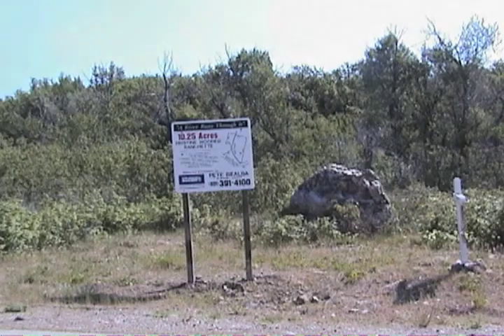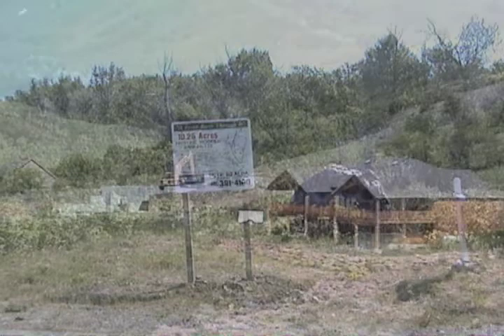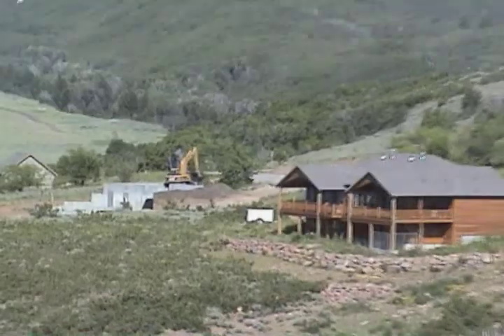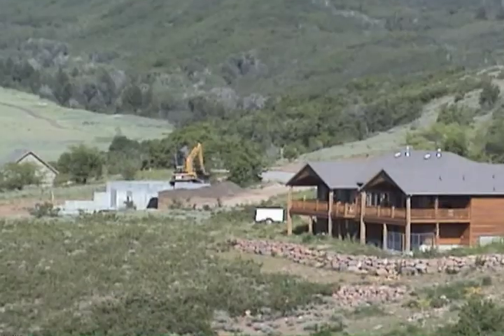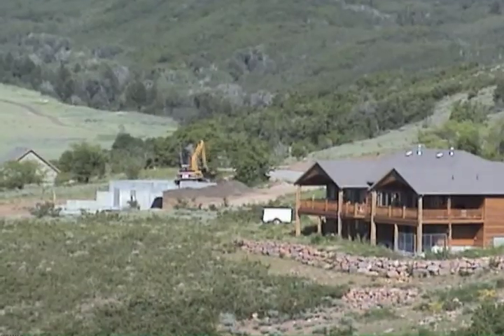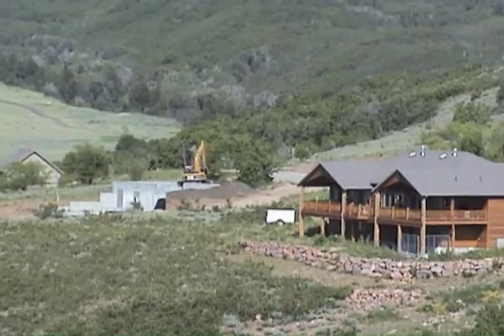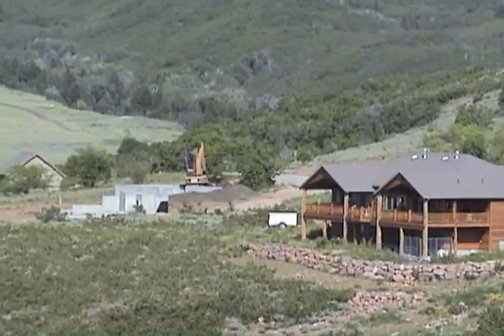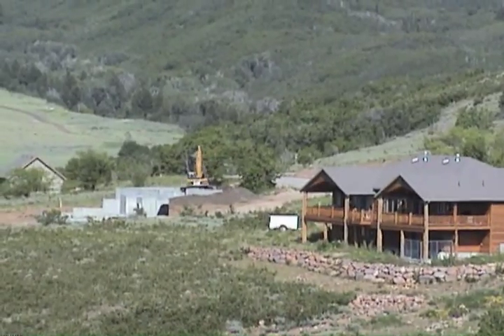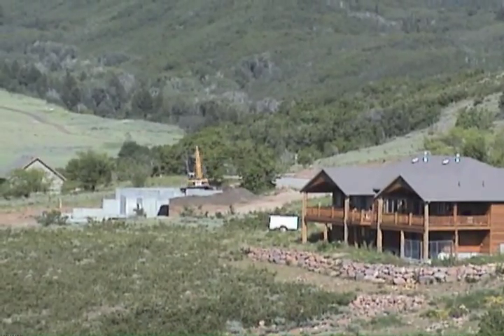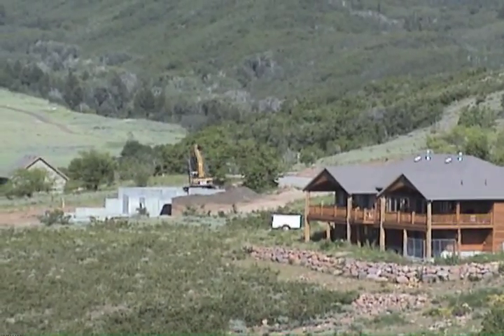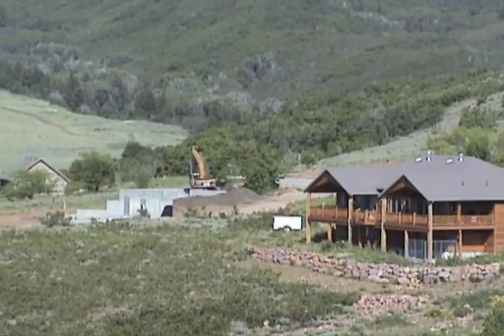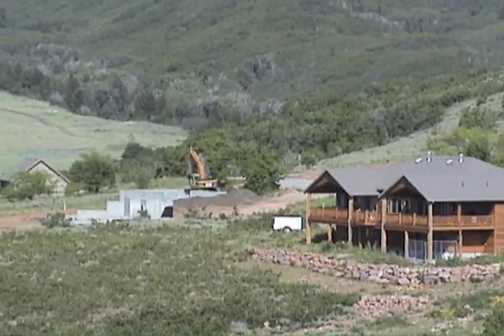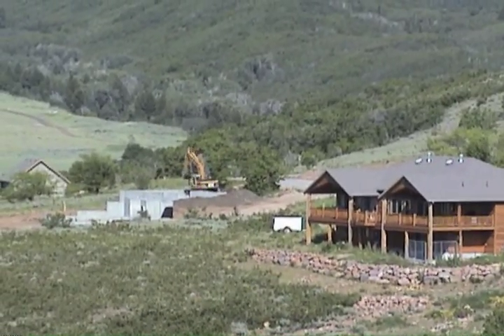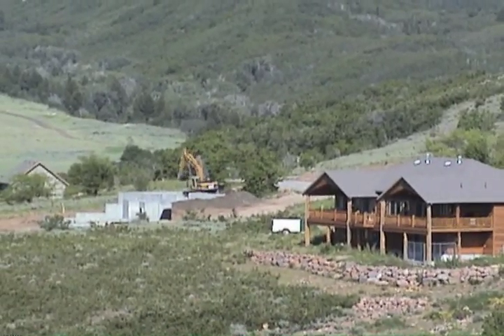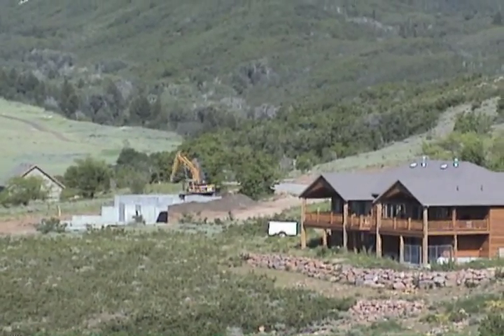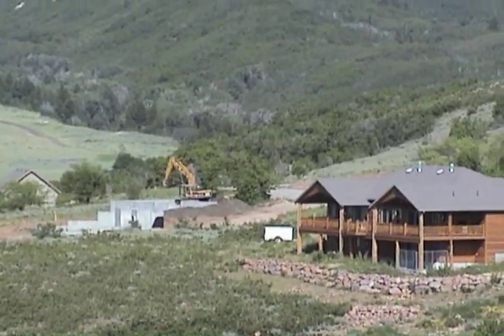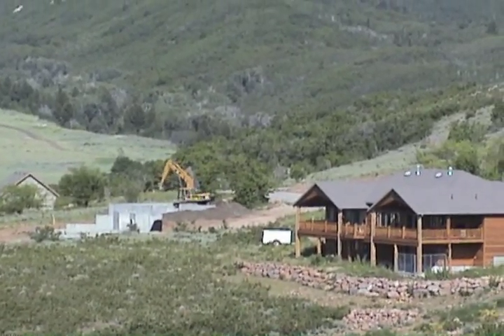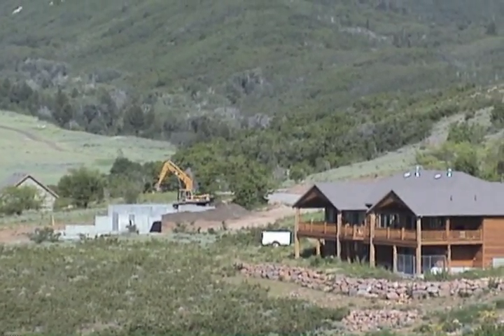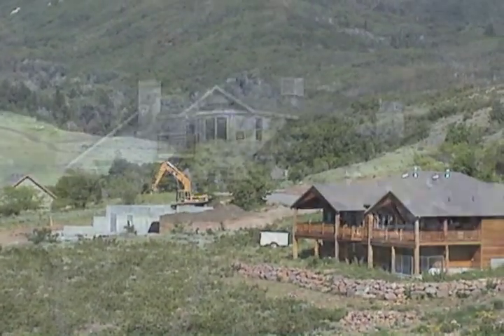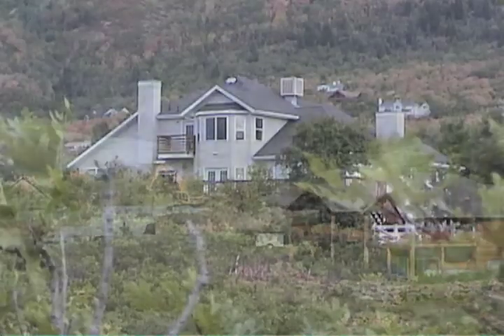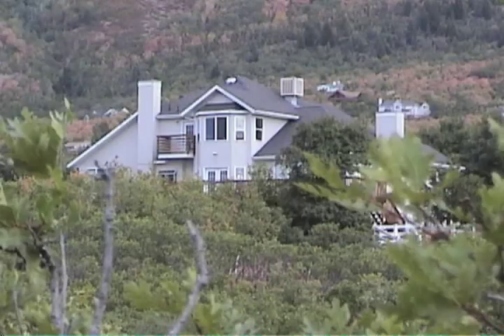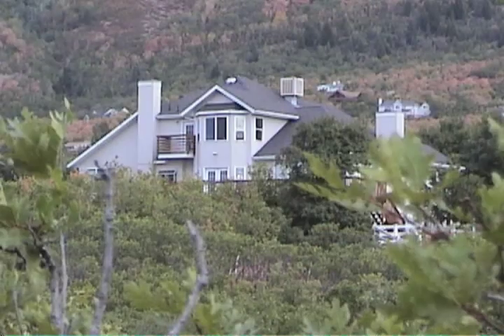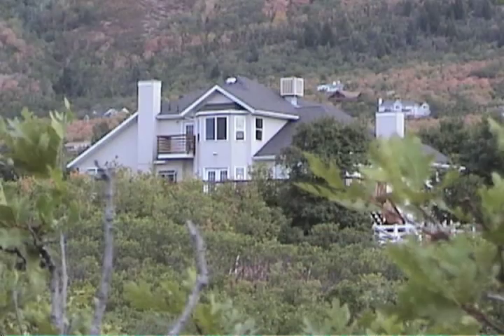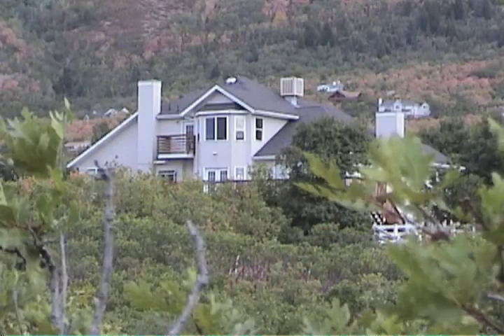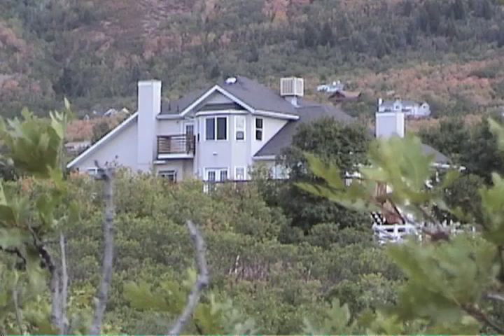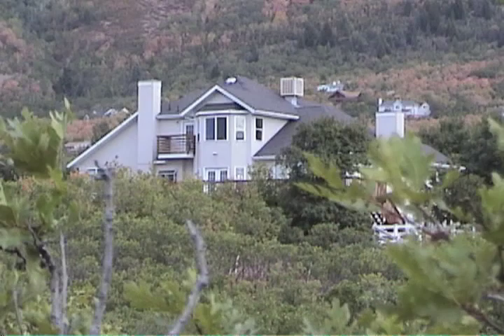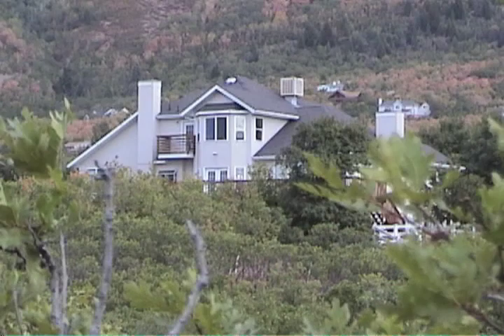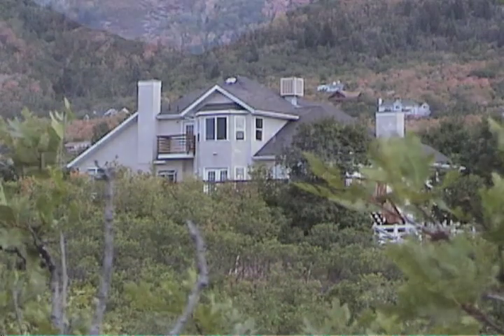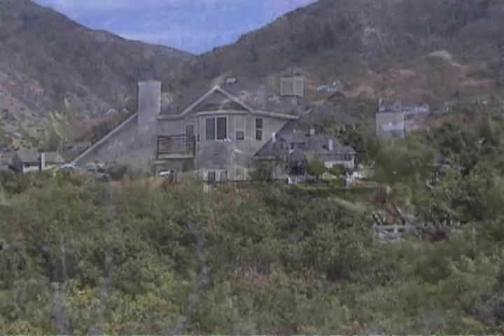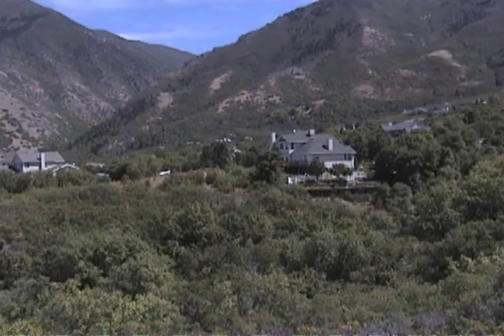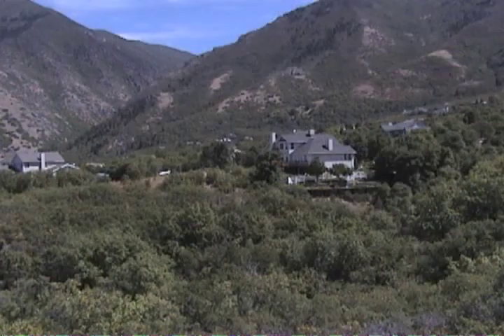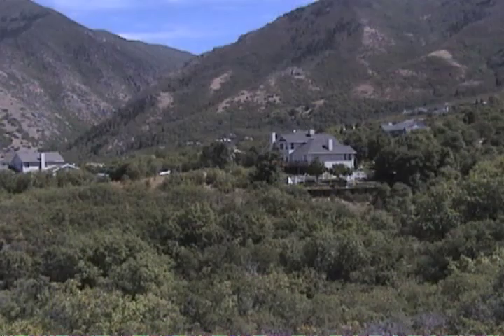As we expand our communities into wildland areas, fire-tolerant vegetation and the steep slopes we build on expose us to new dangers.